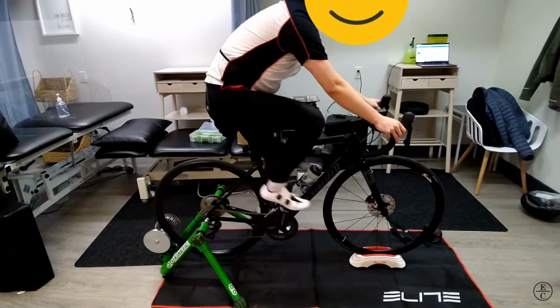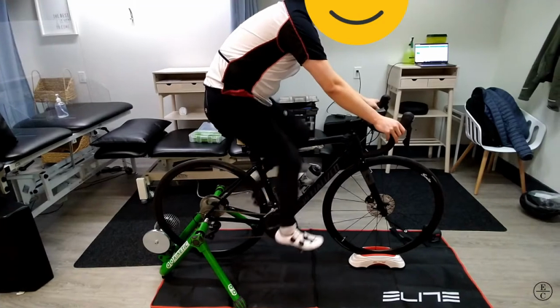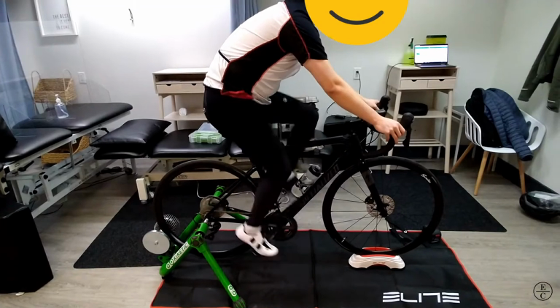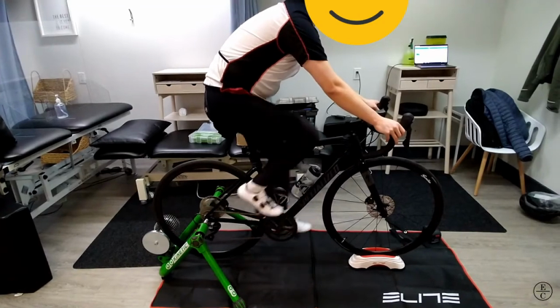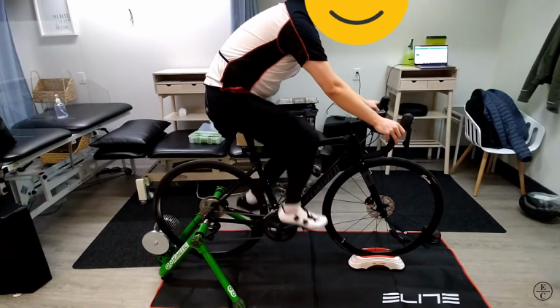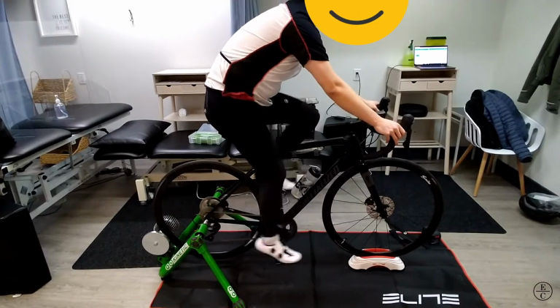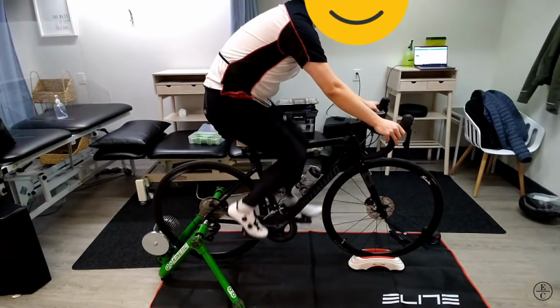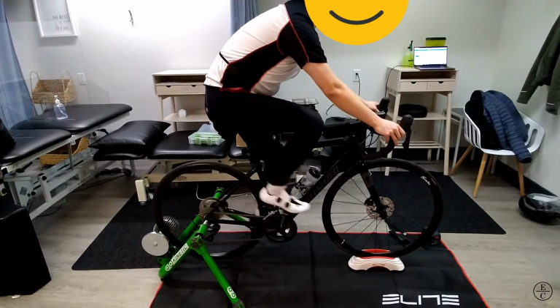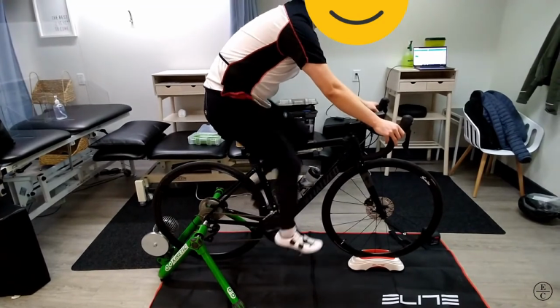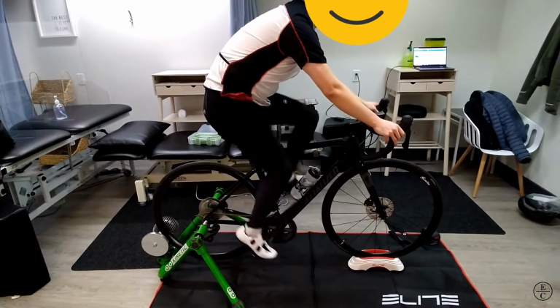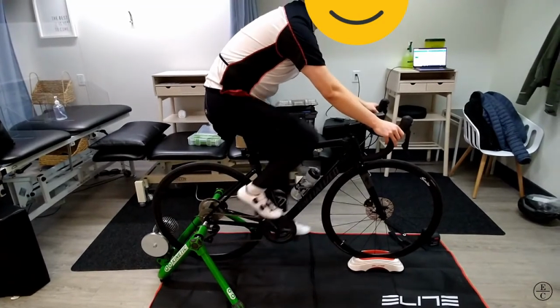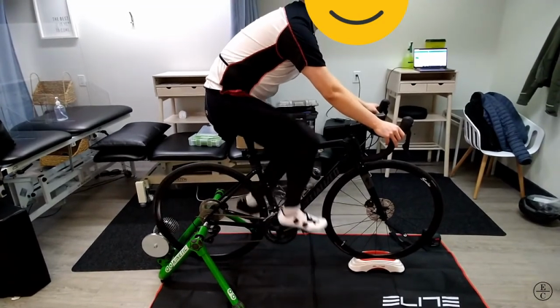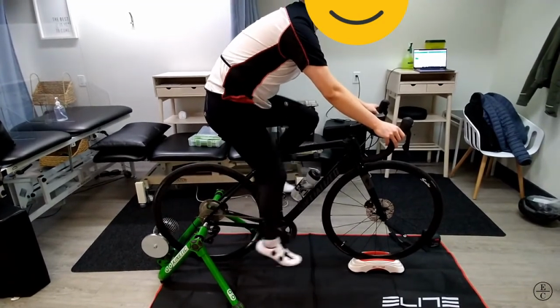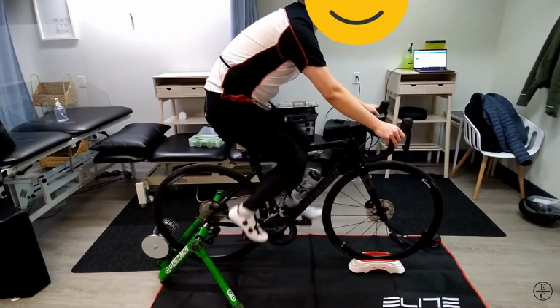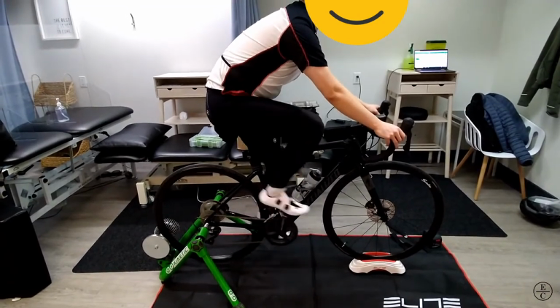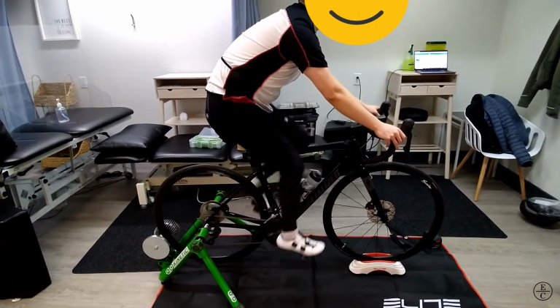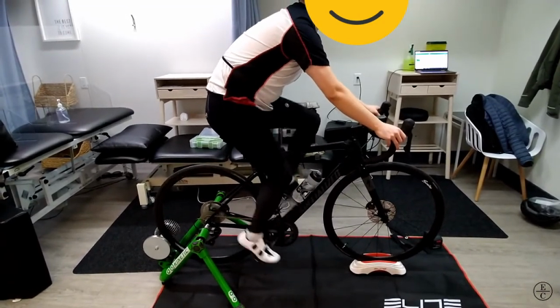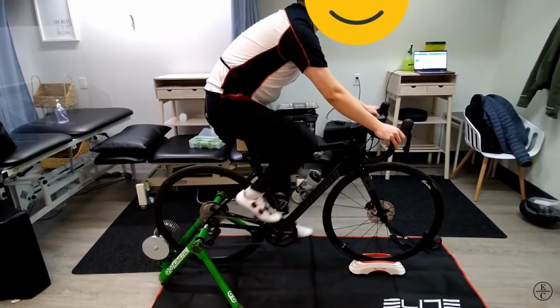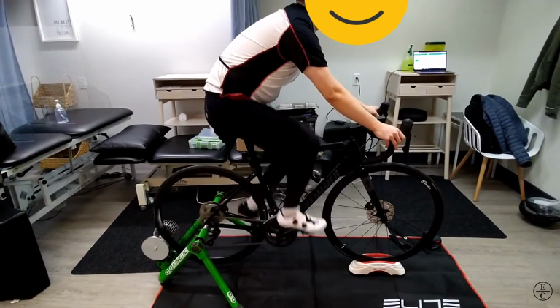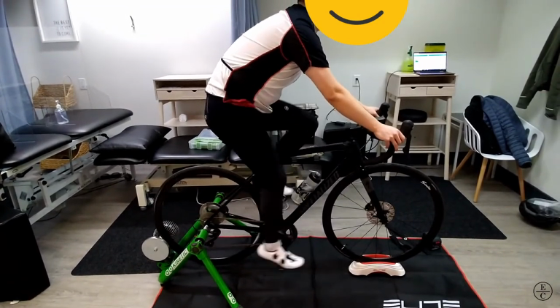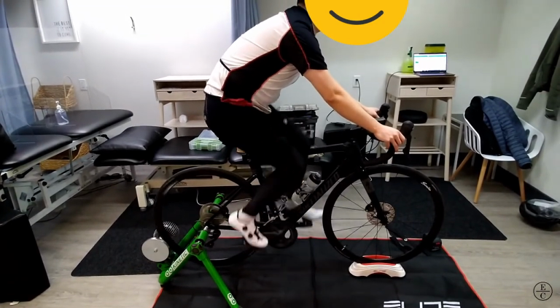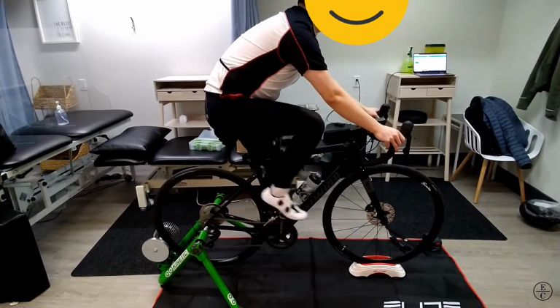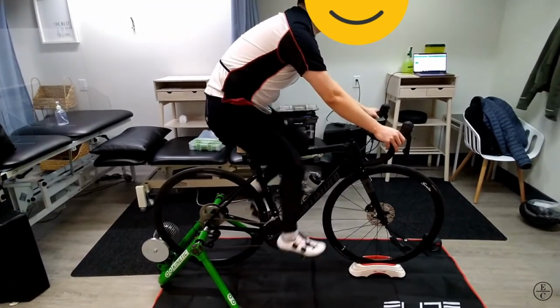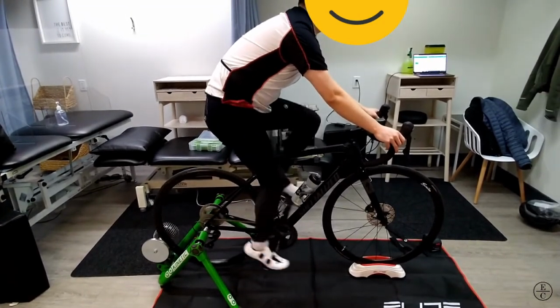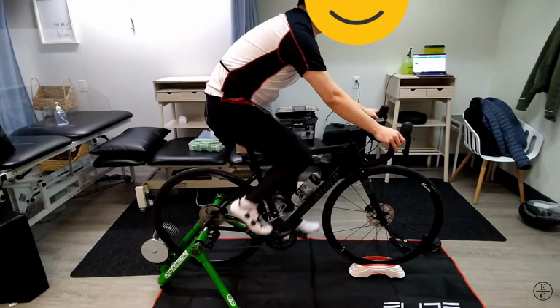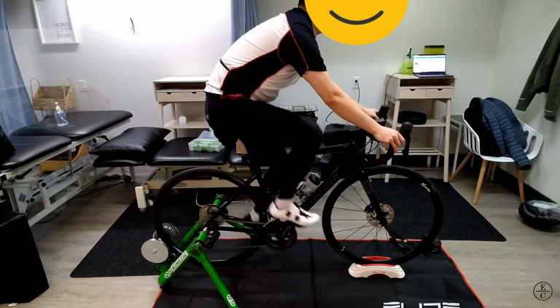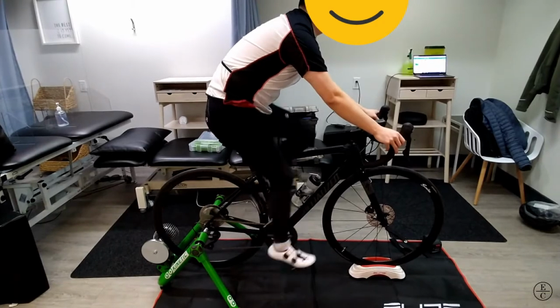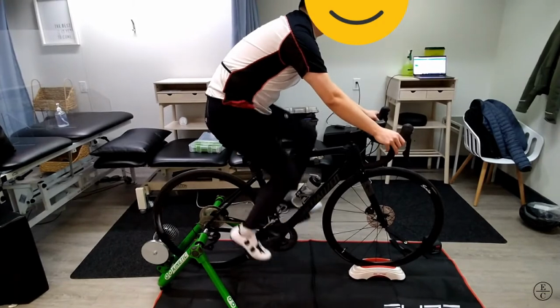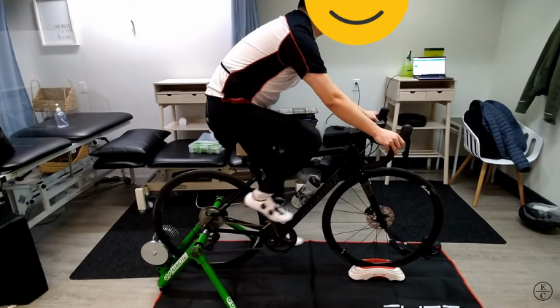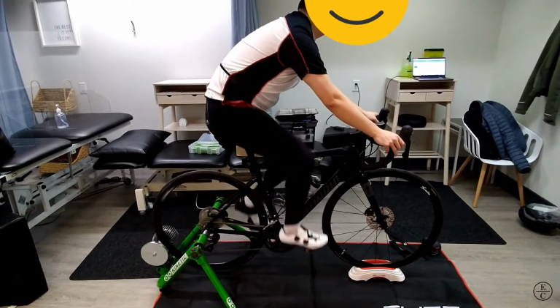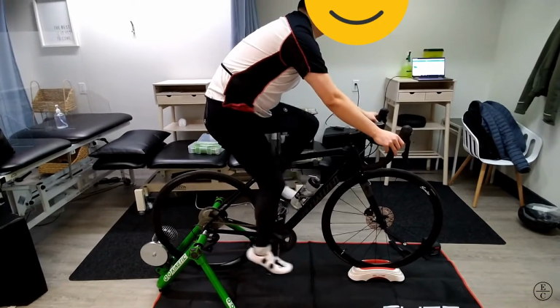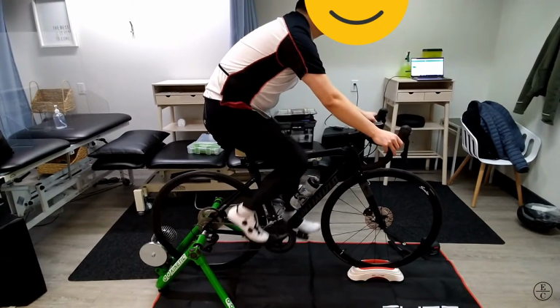Hi guys, welcome back to the EC Physio YouTube channel. Today's video is an example of what a leg length difference can present like on the bike.